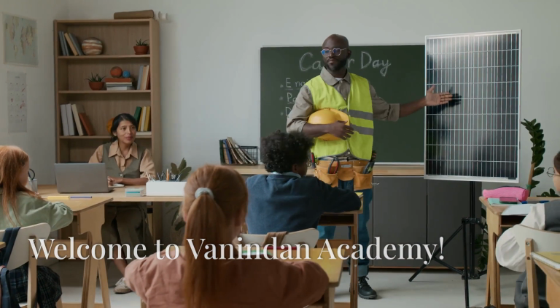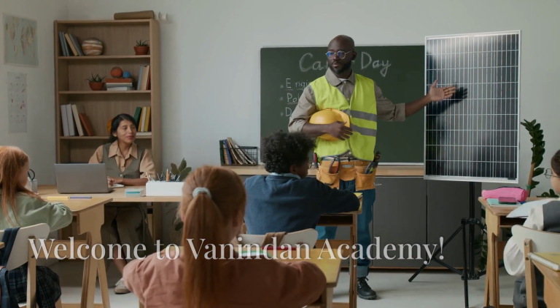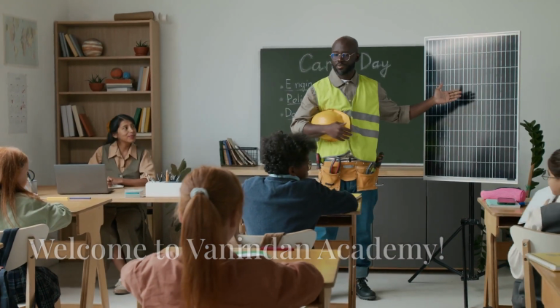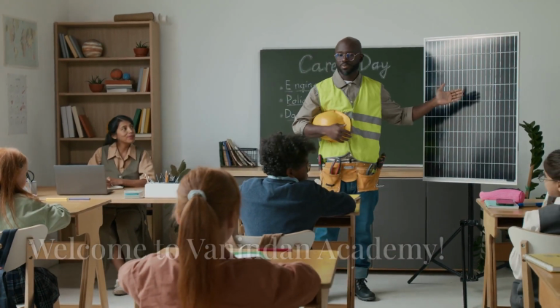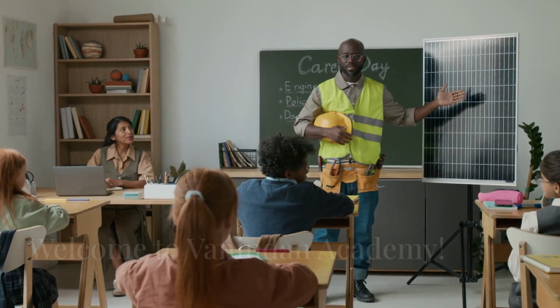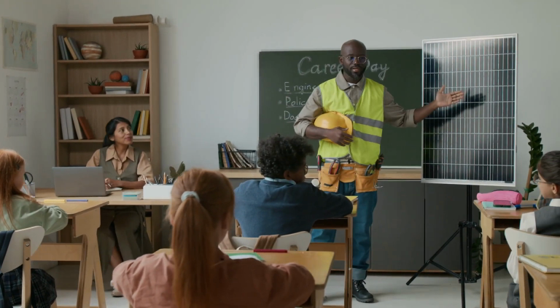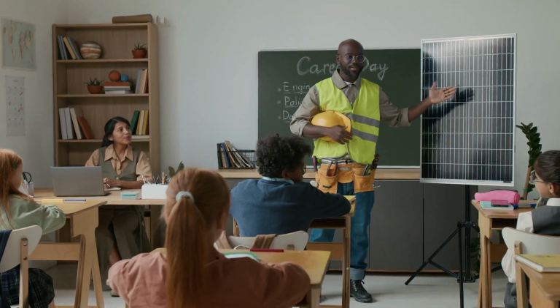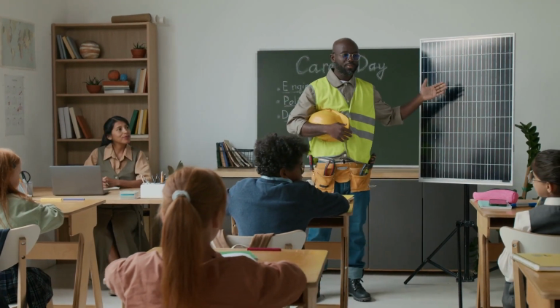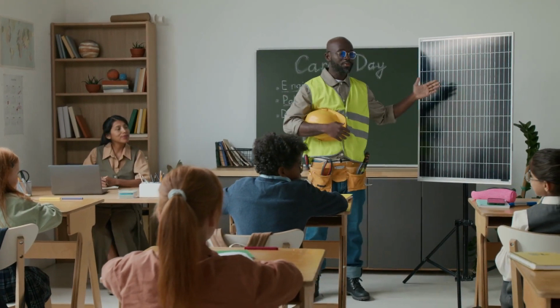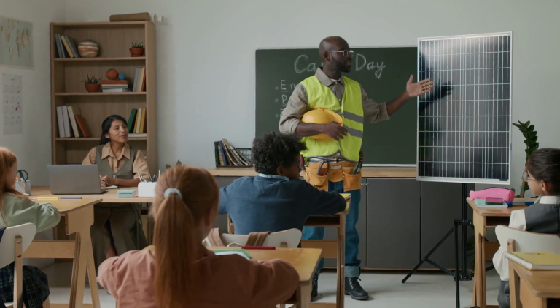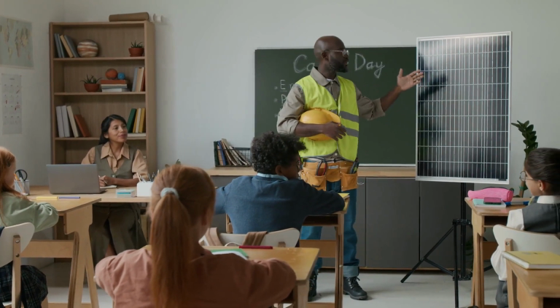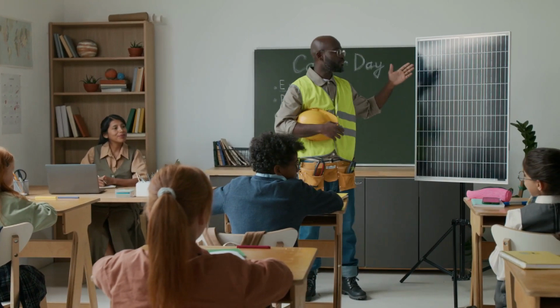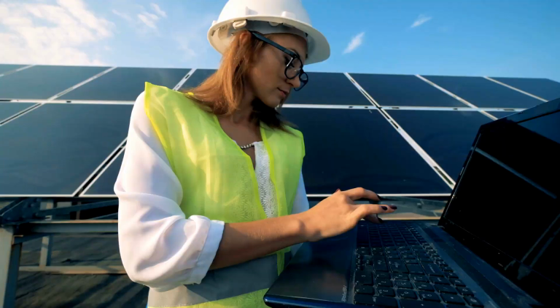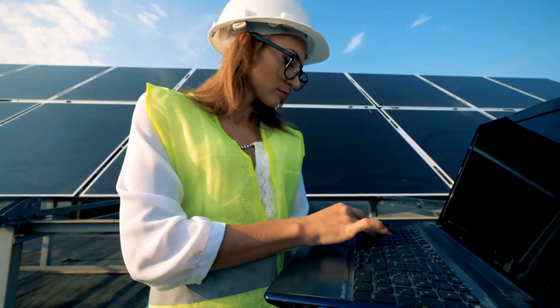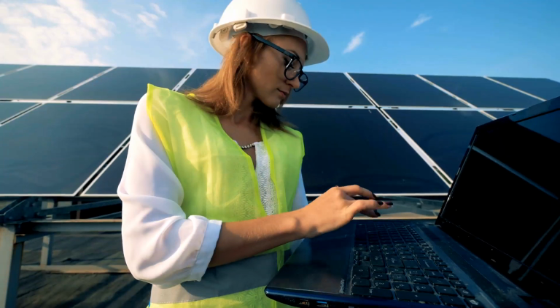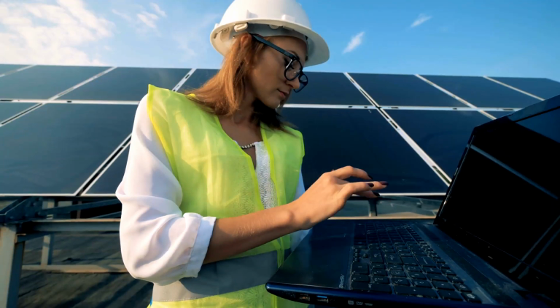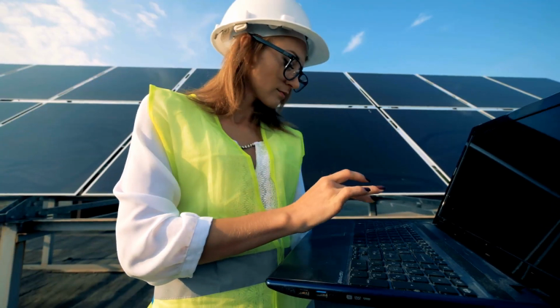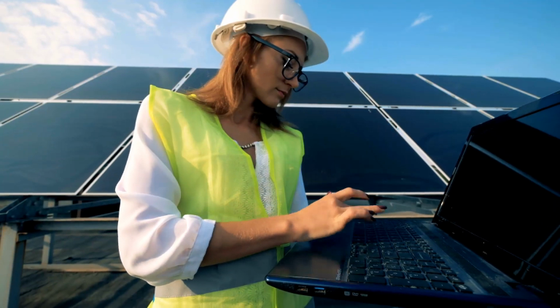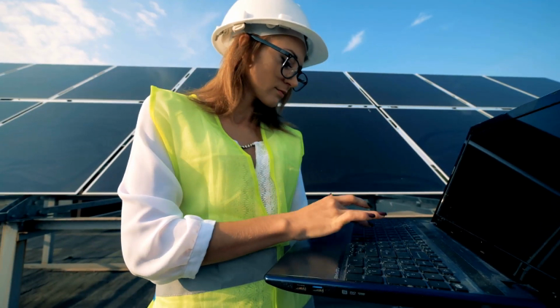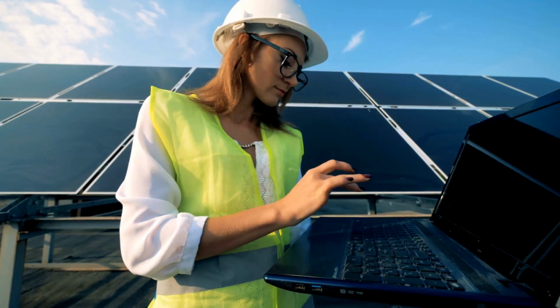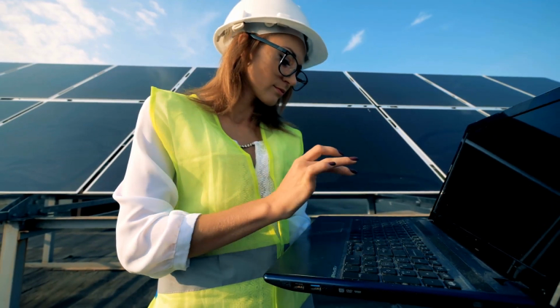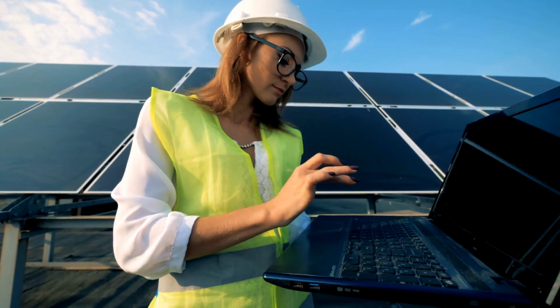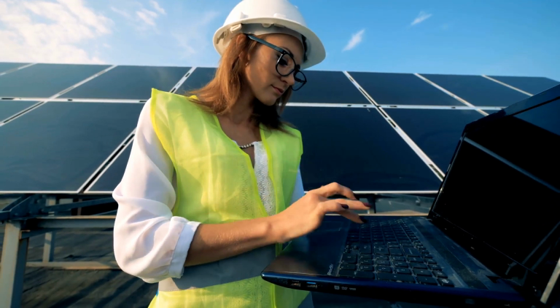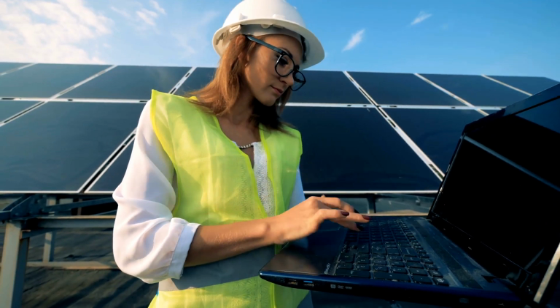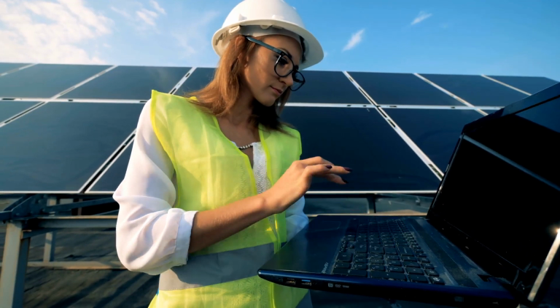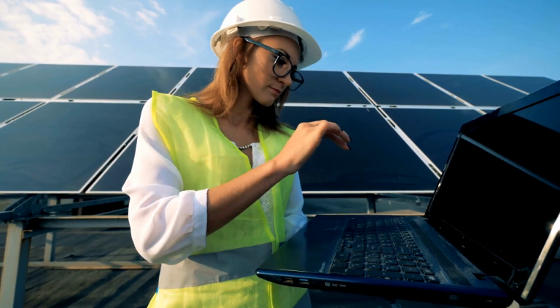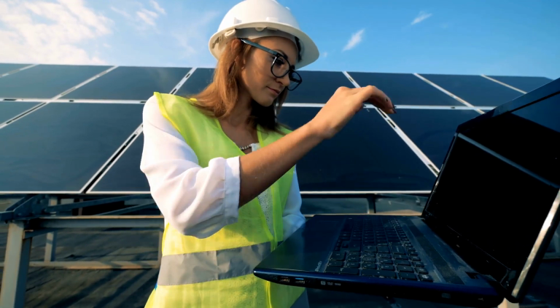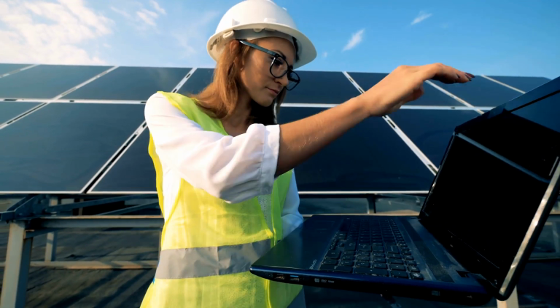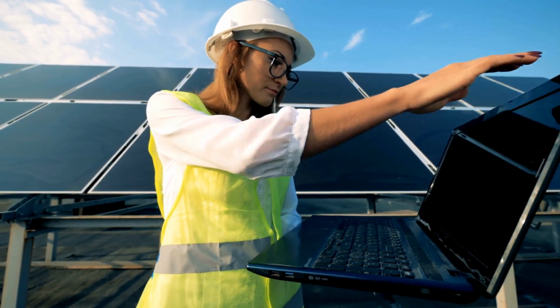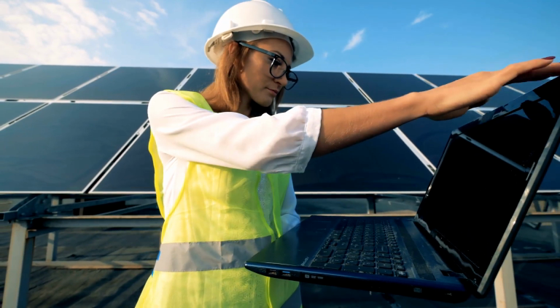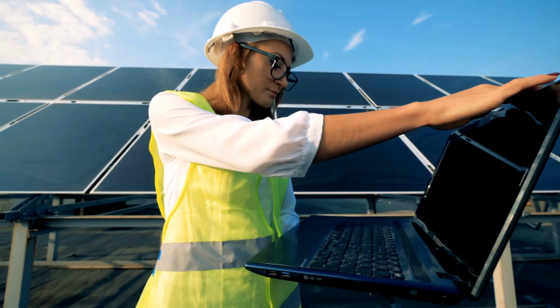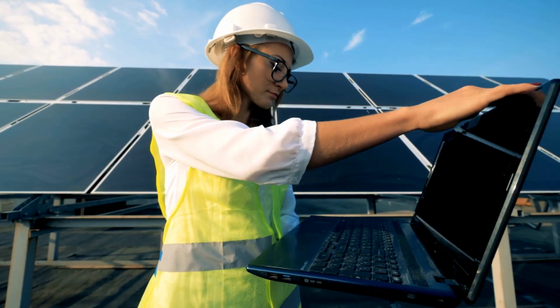Welcome to Vaninden Academy. Today we're going to talk about safety while dealing with solar power systems.